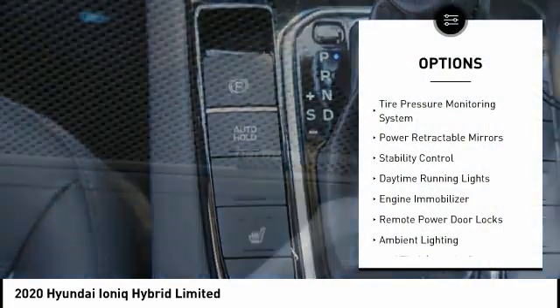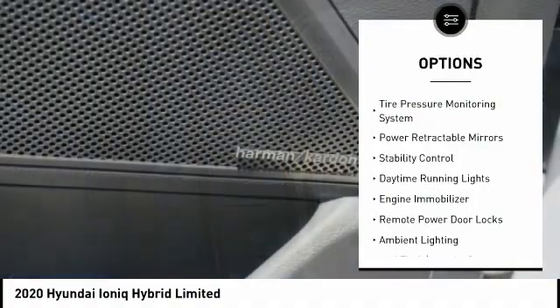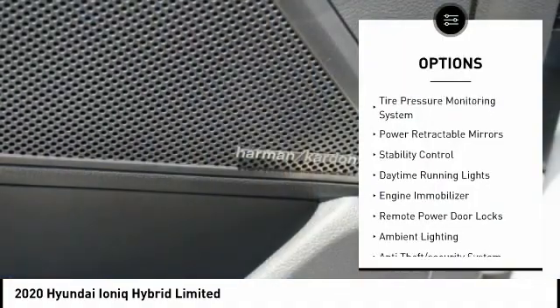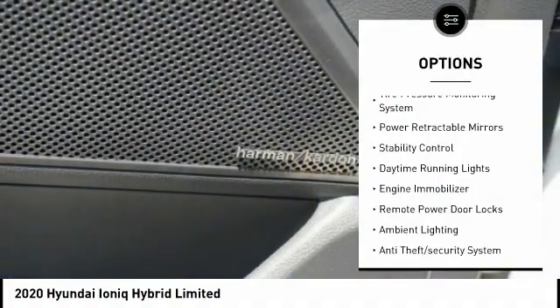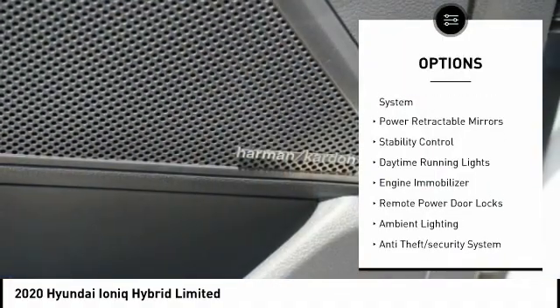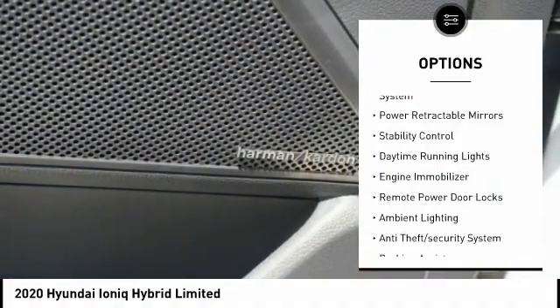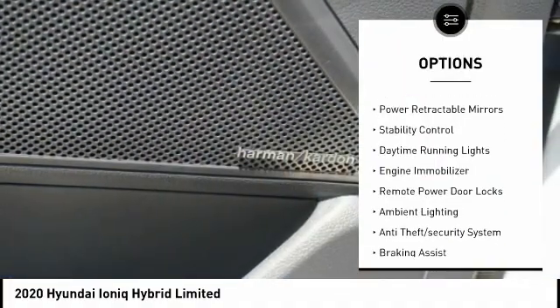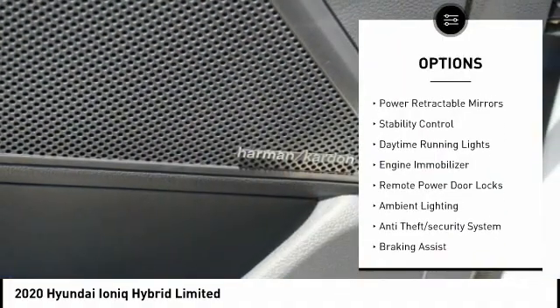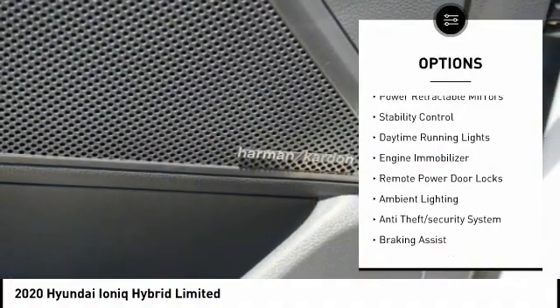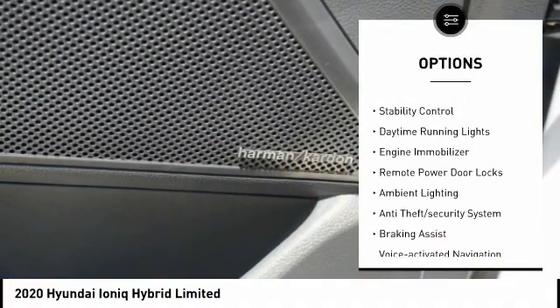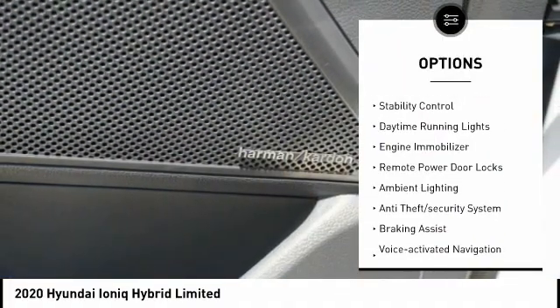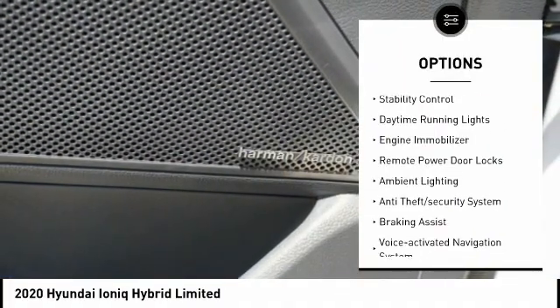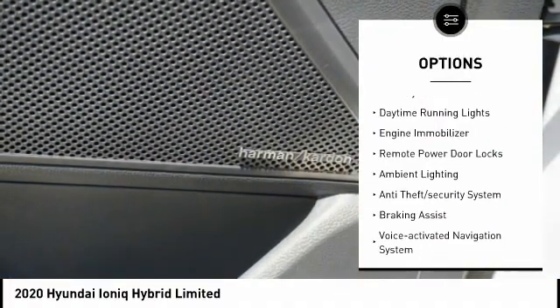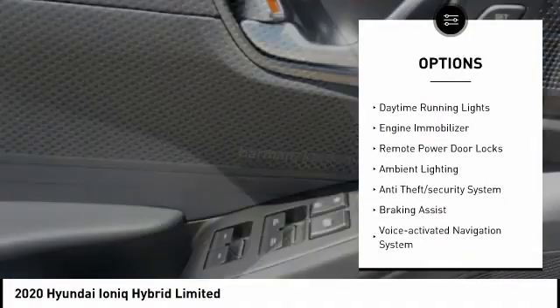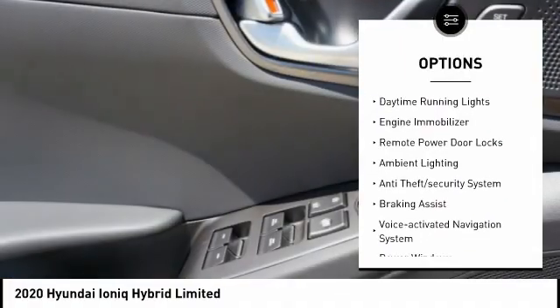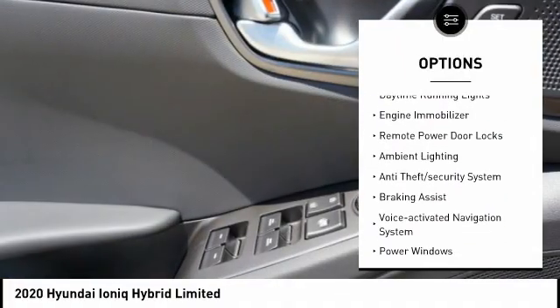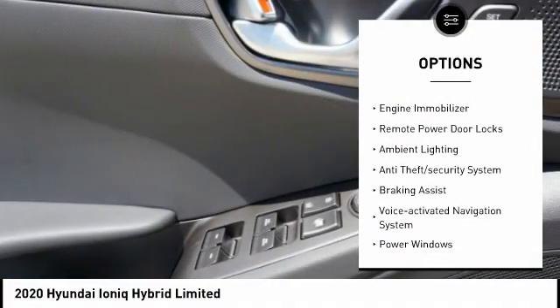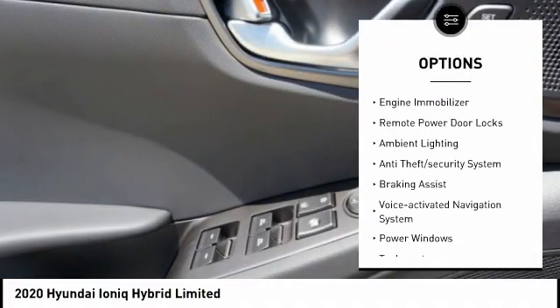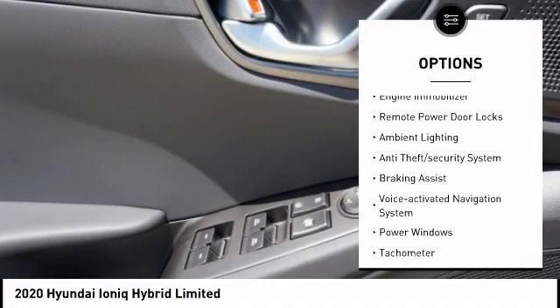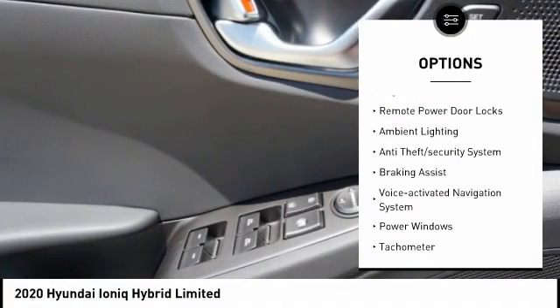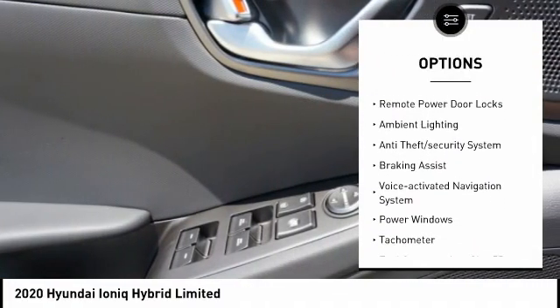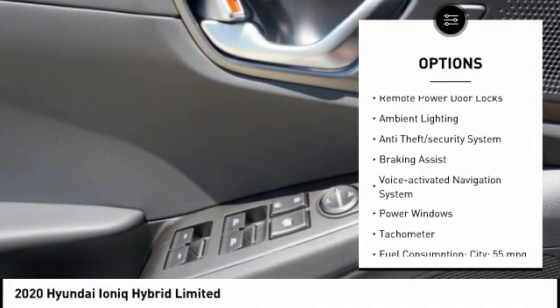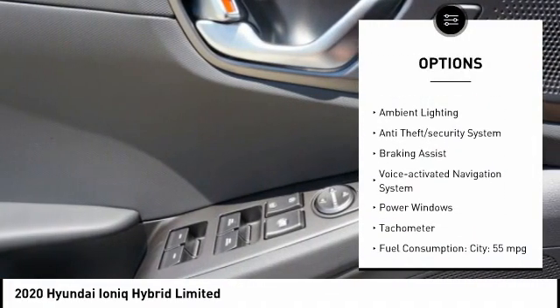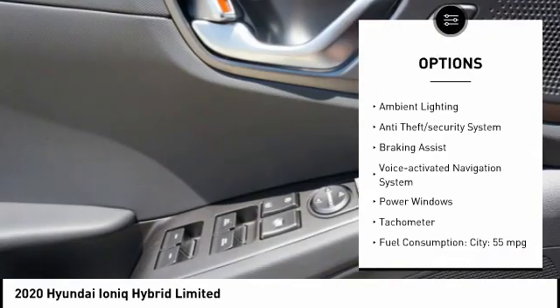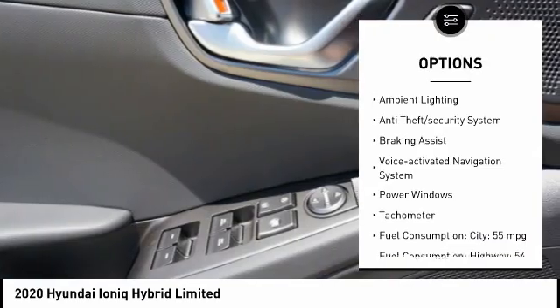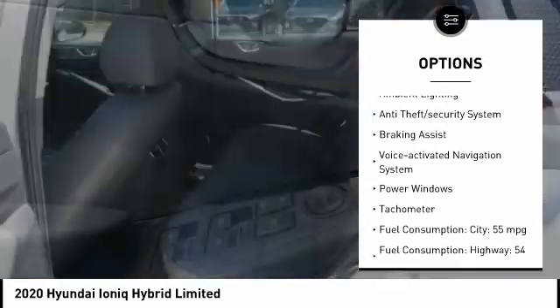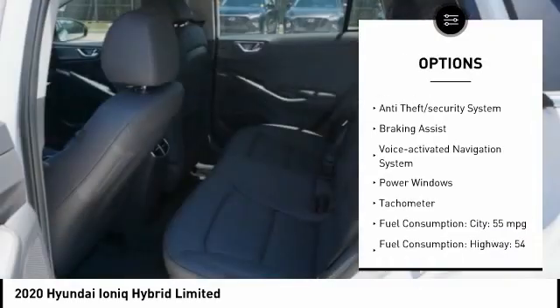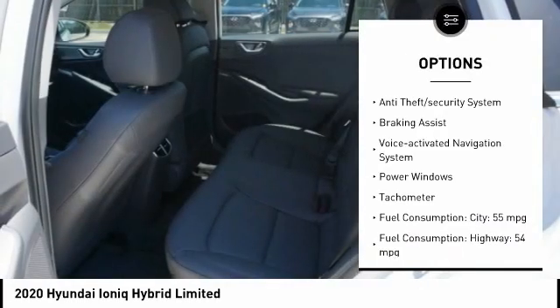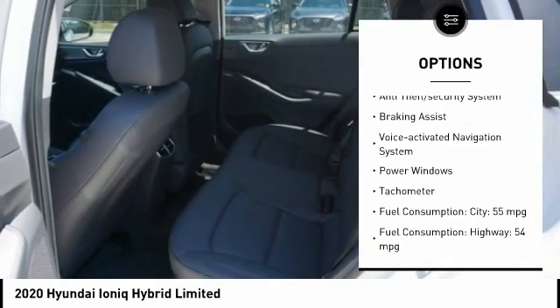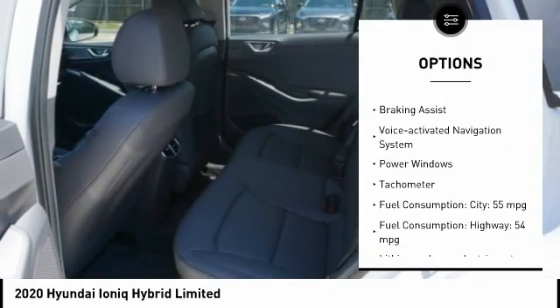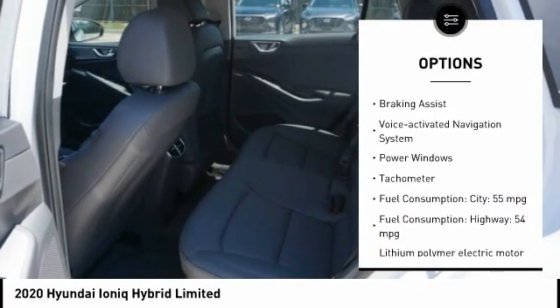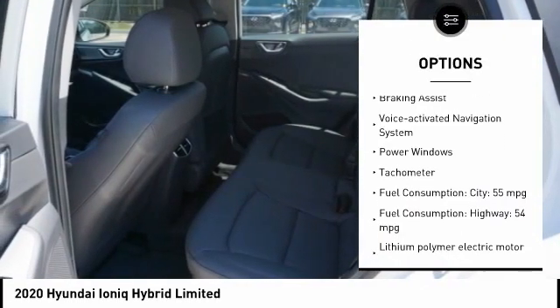Tire pressure monitoring system. Power retractable mirrors. Stability control. Daytime running lights. Engine immobilizer.